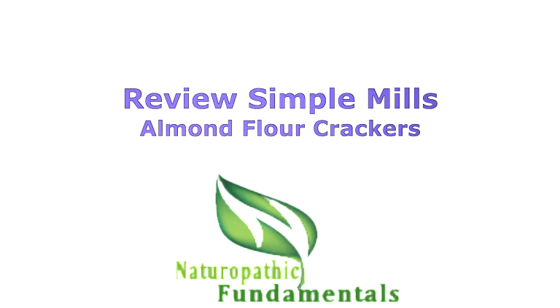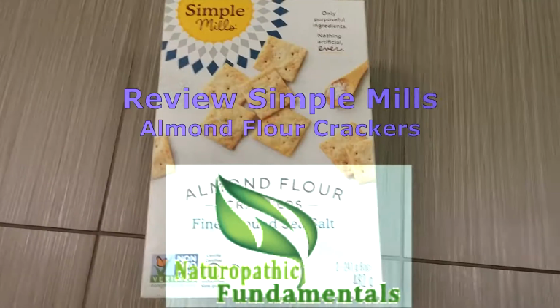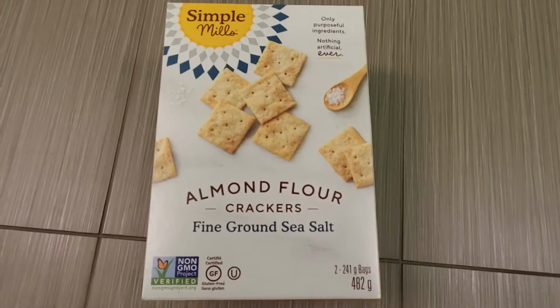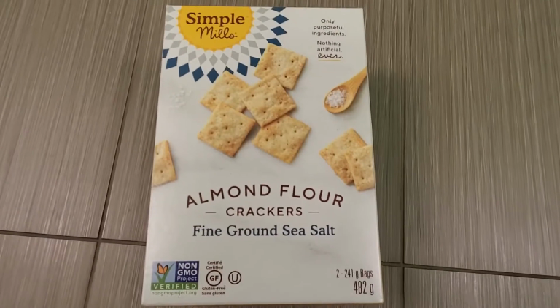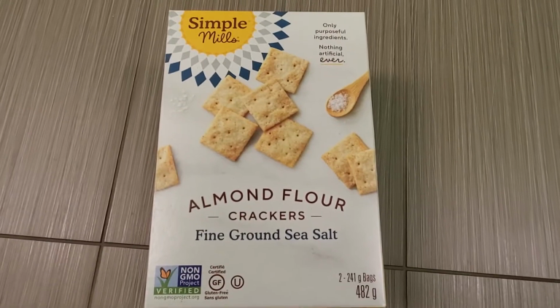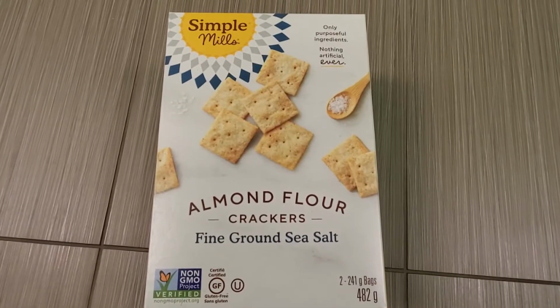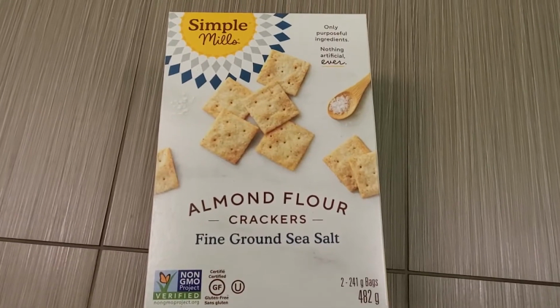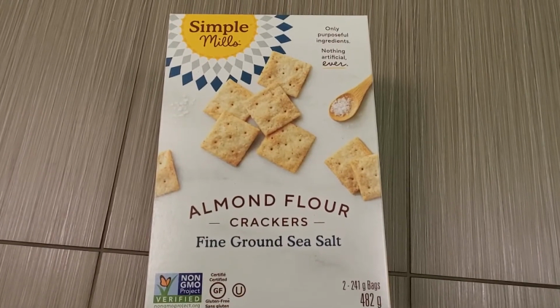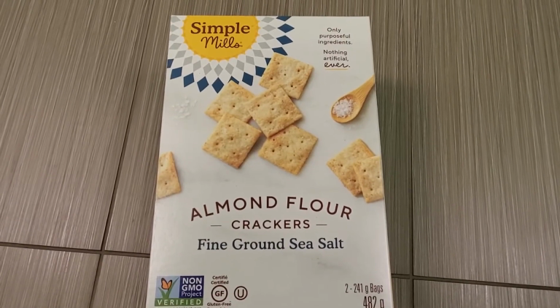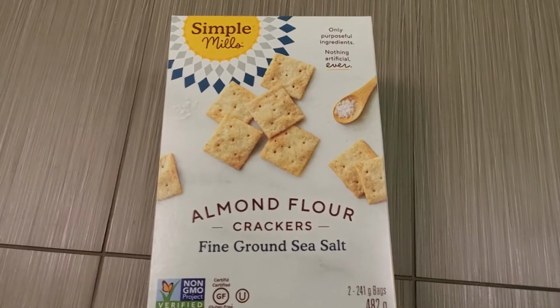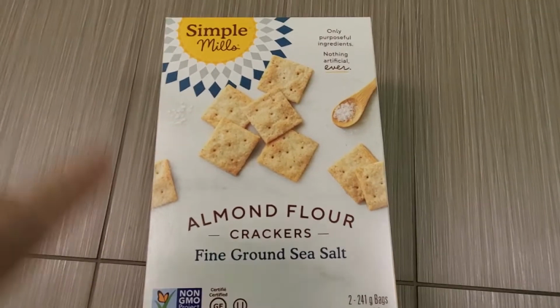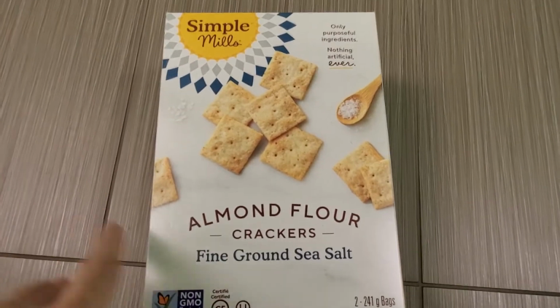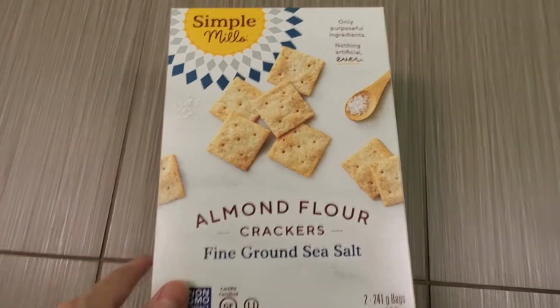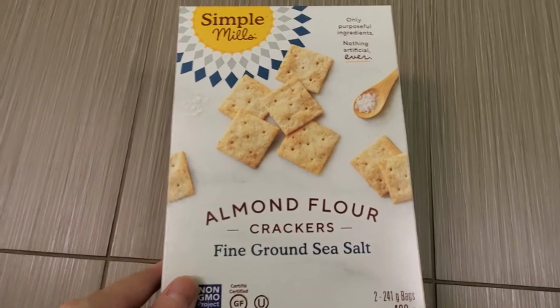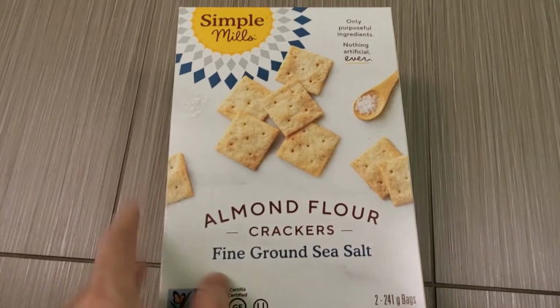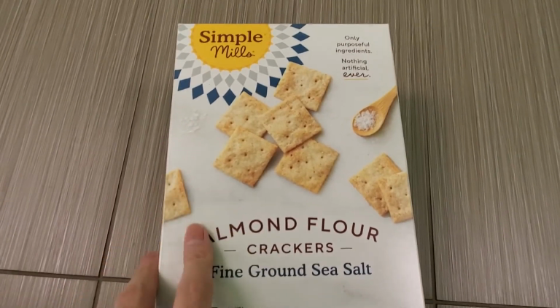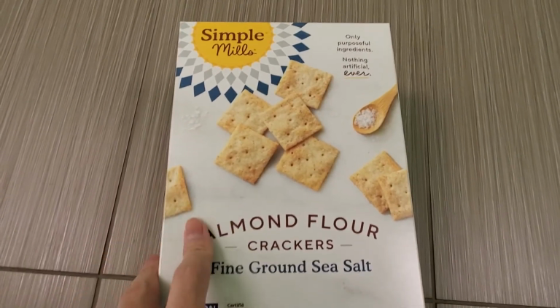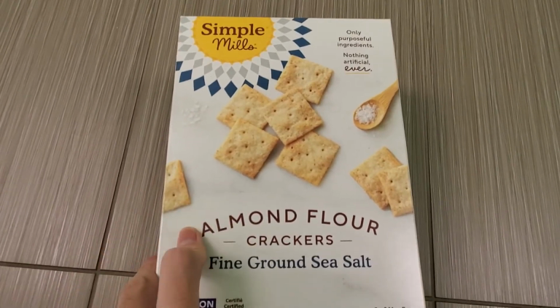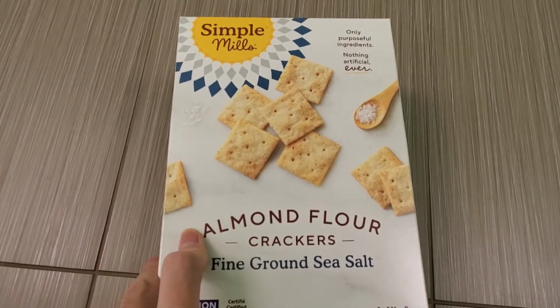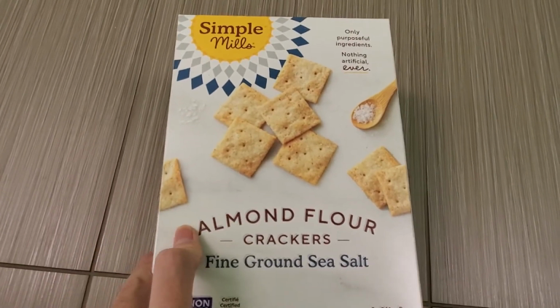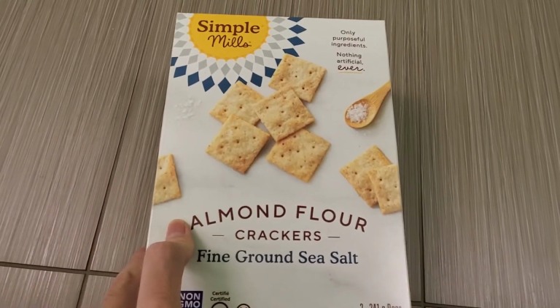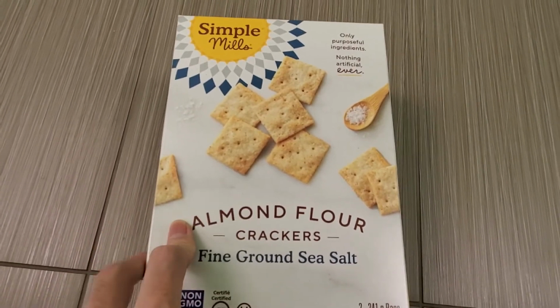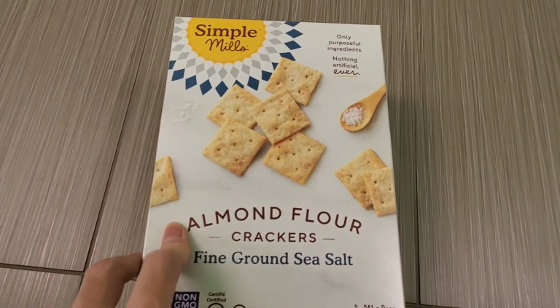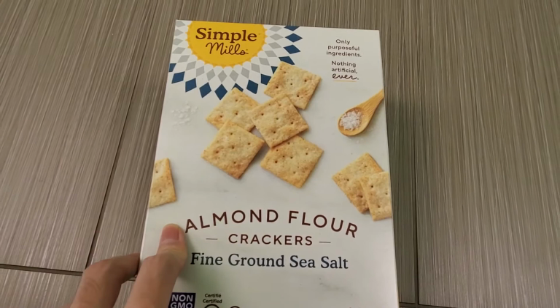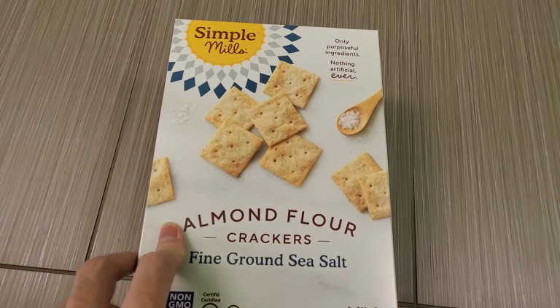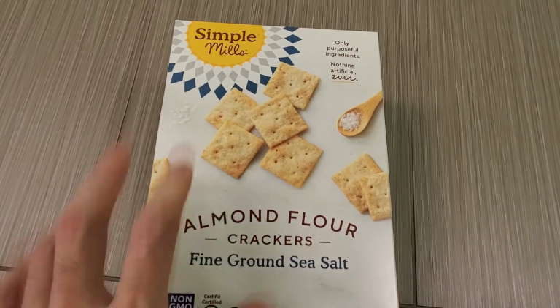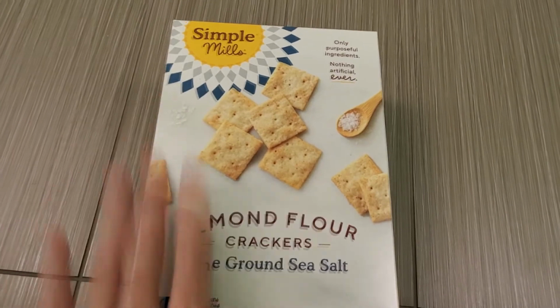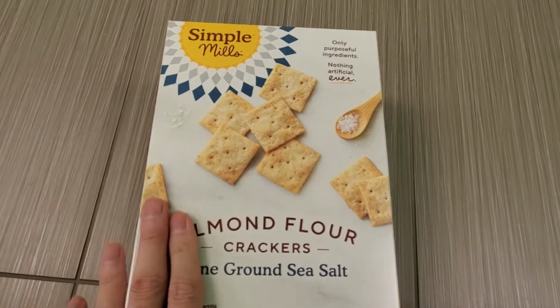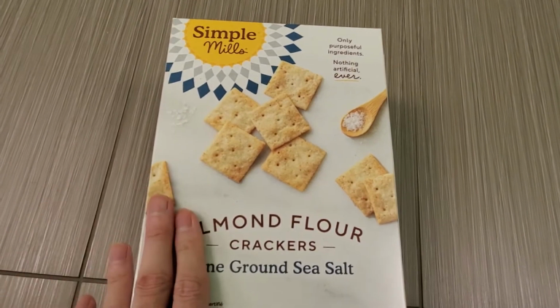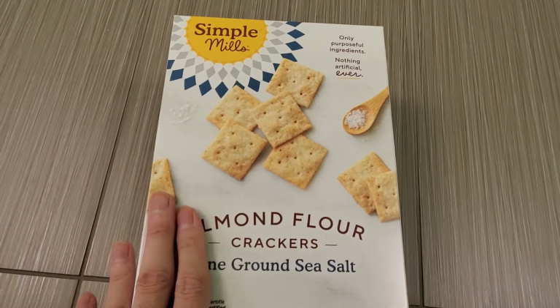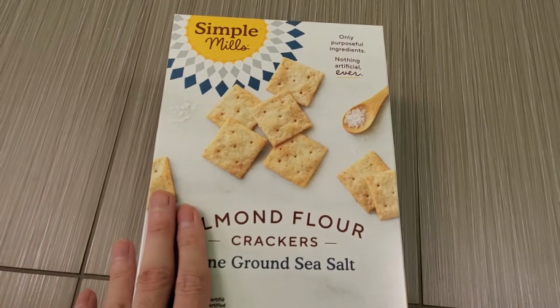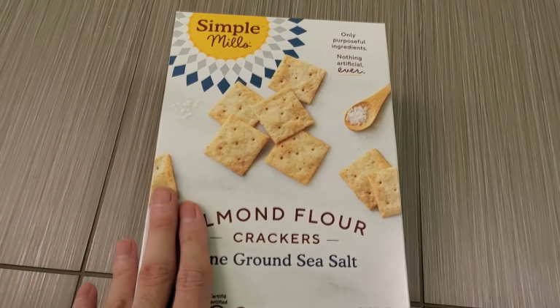Alright guys, today I'm doing a review of the Simple Mills Almond Flour Crackers. I got these at Costco — they're on sale.